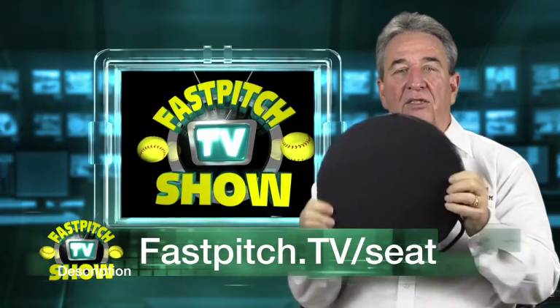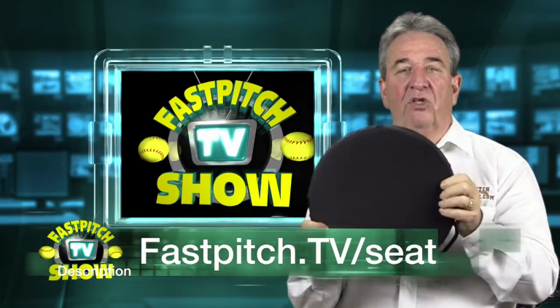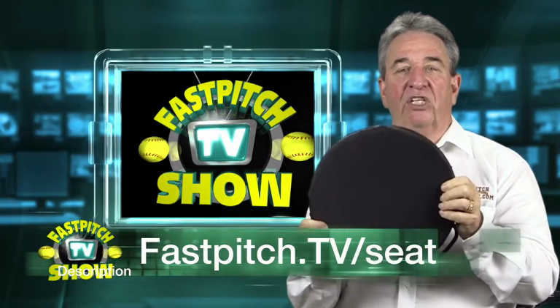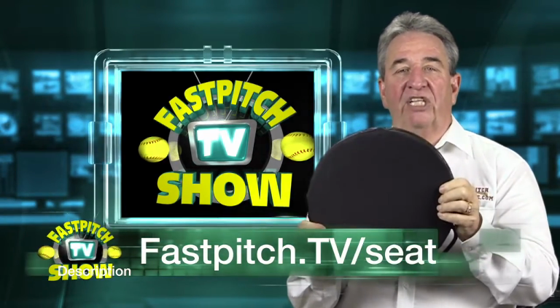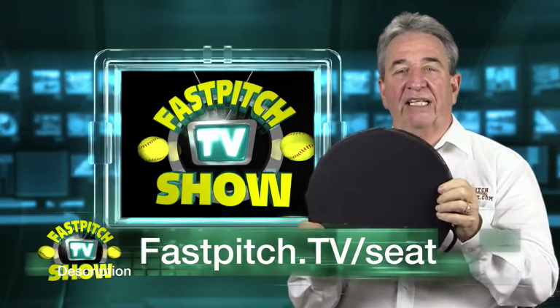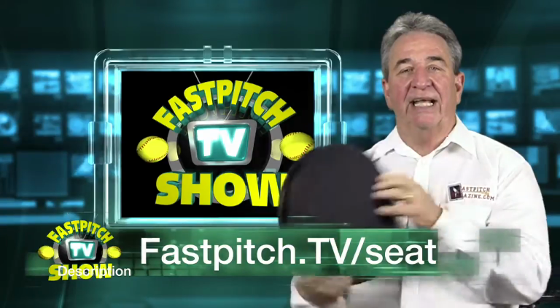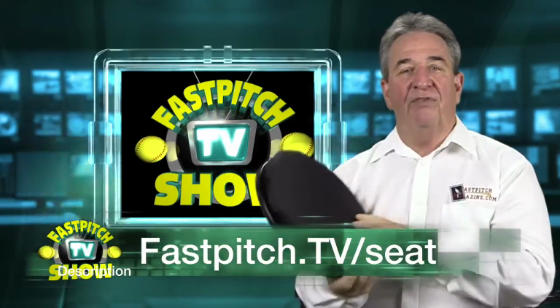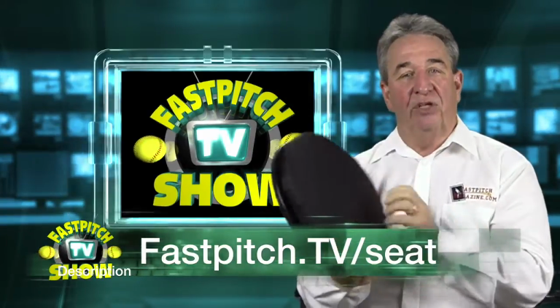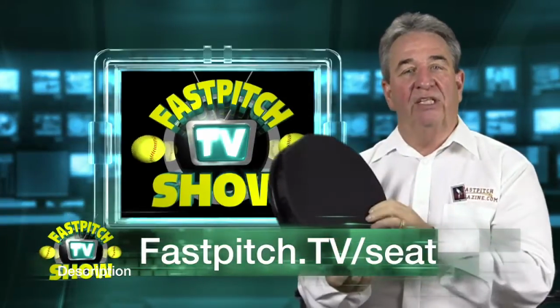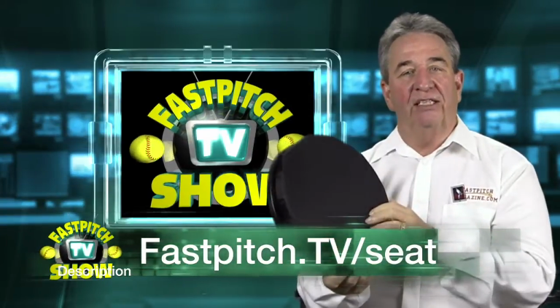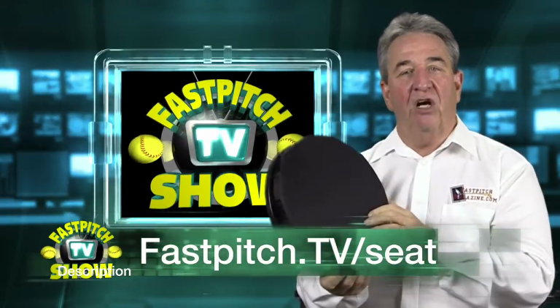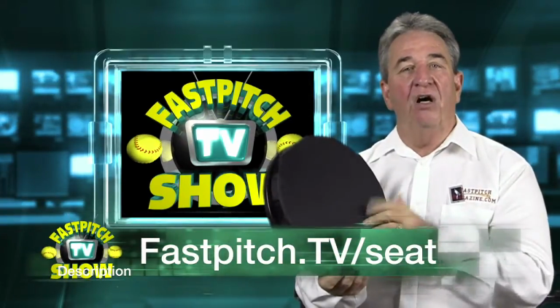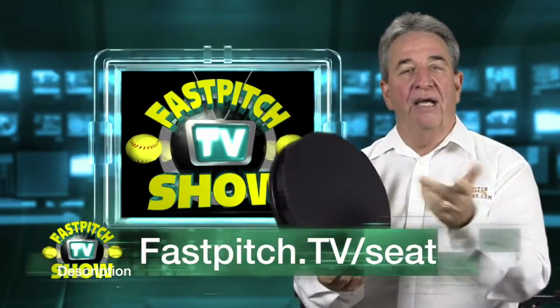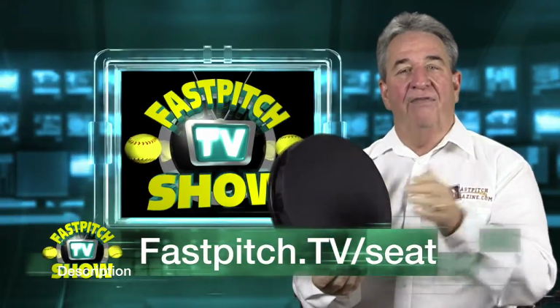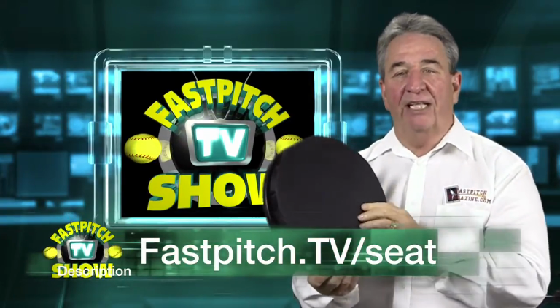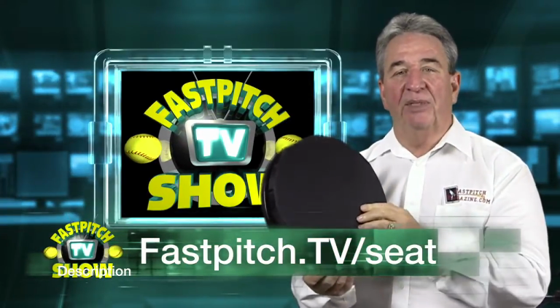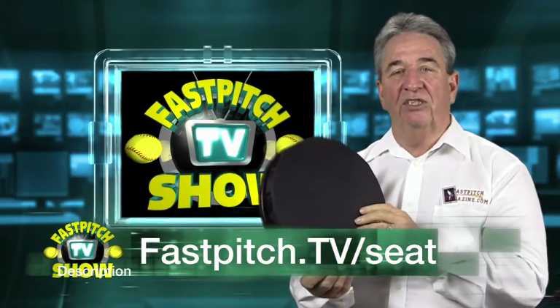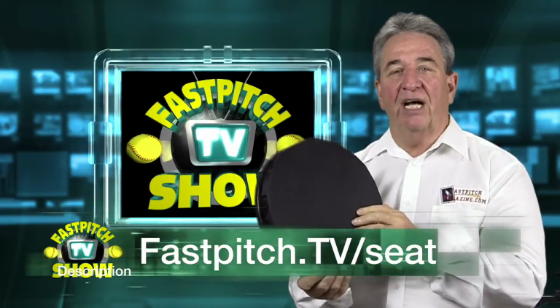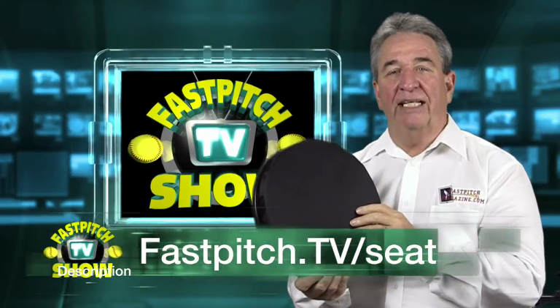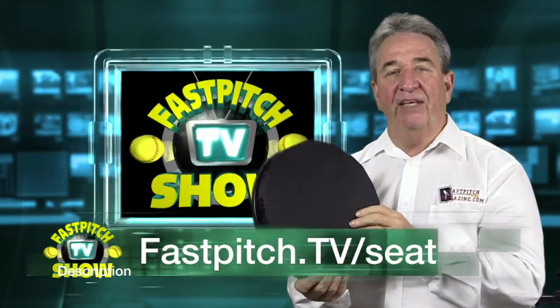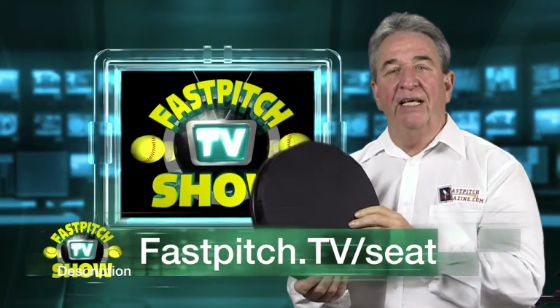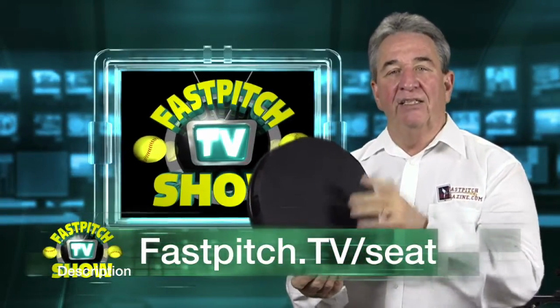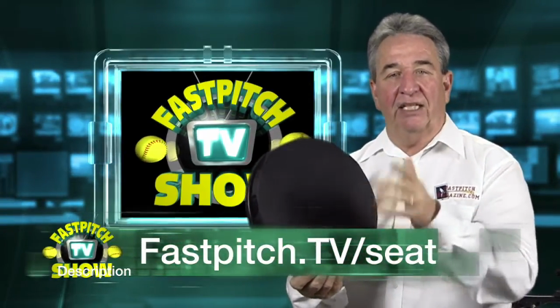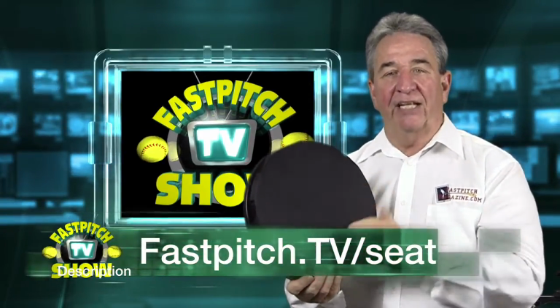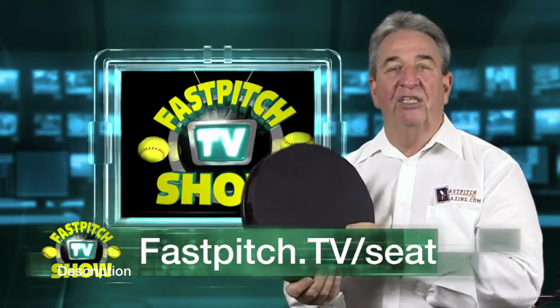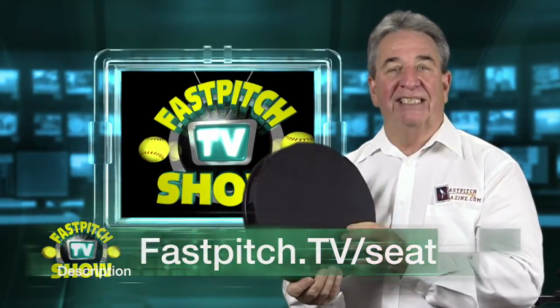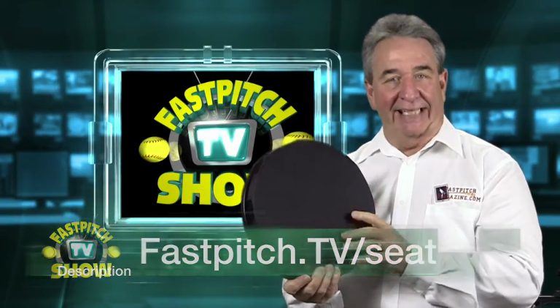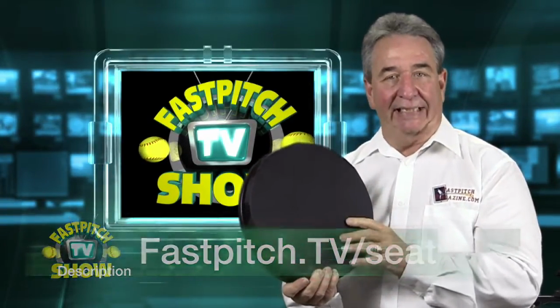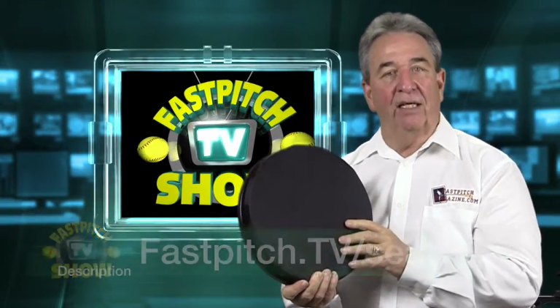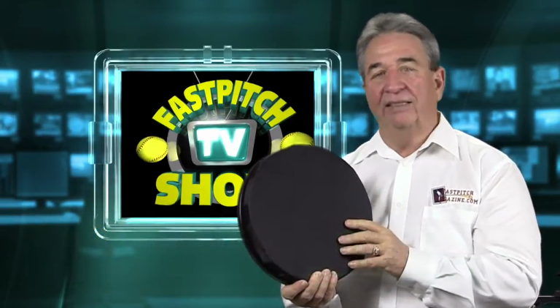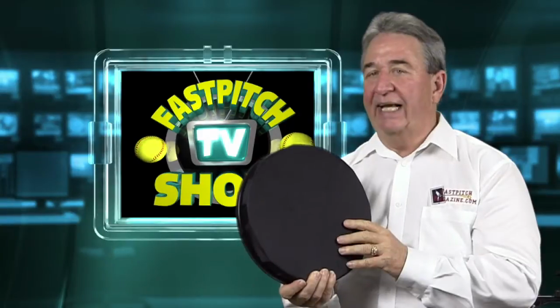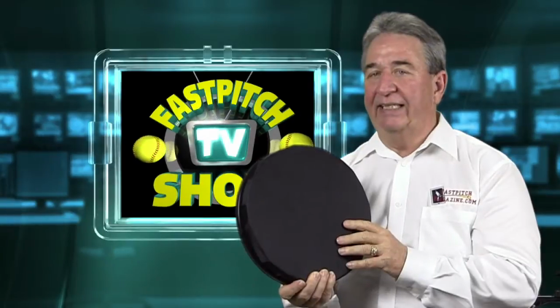So you can check this out if you're interested at fastpitch.tv/seat — S-E-A-T.